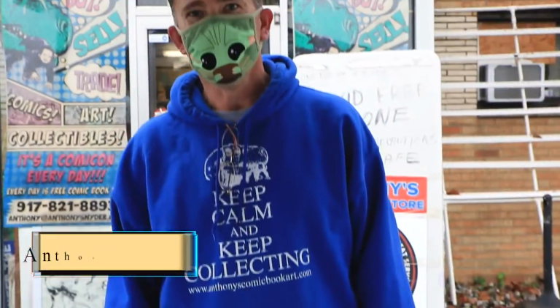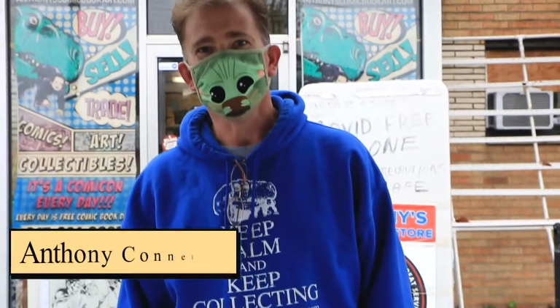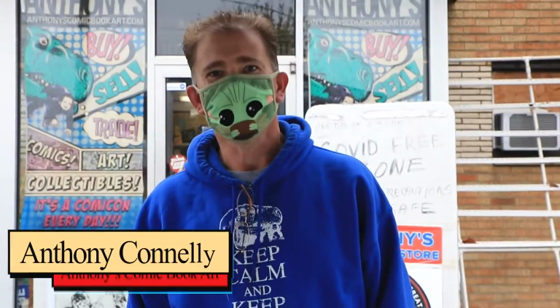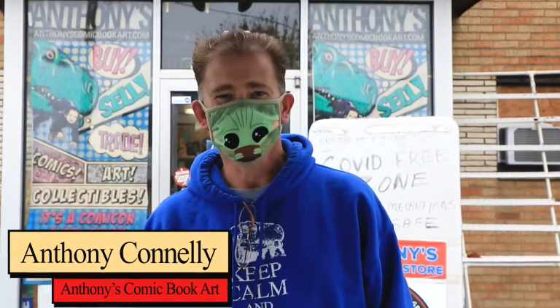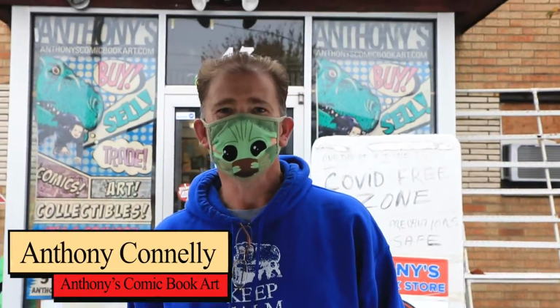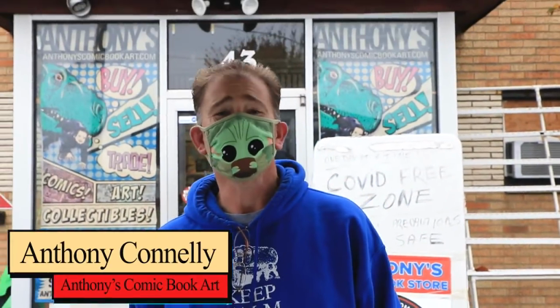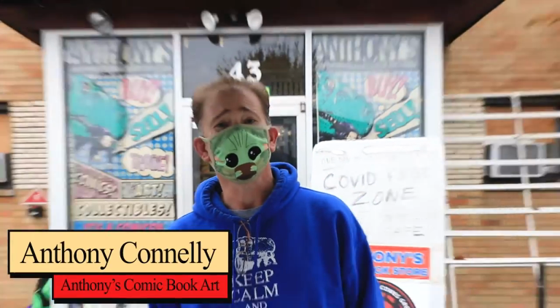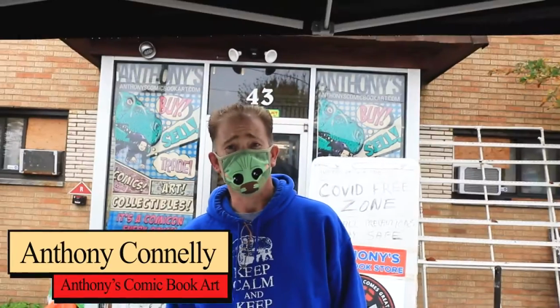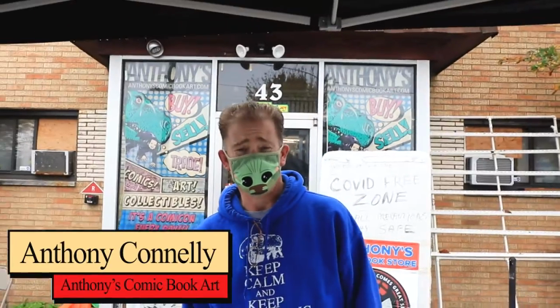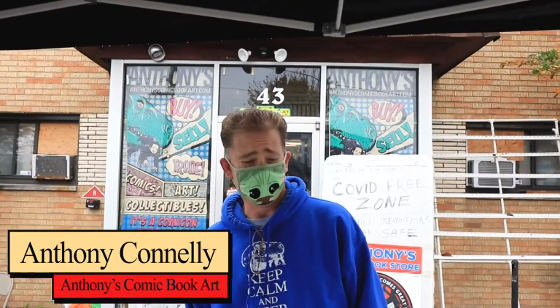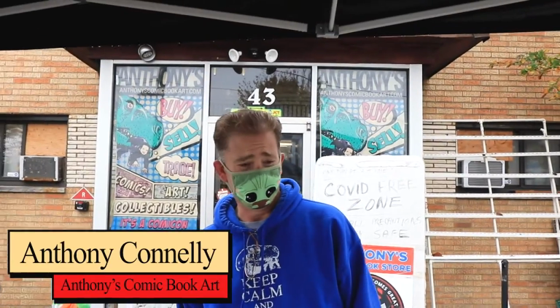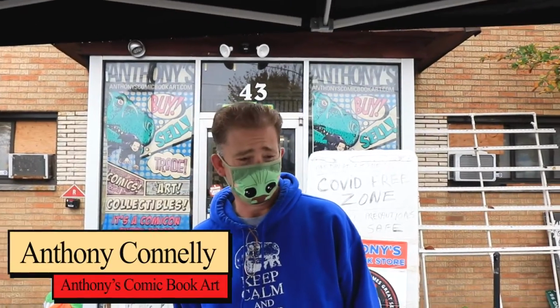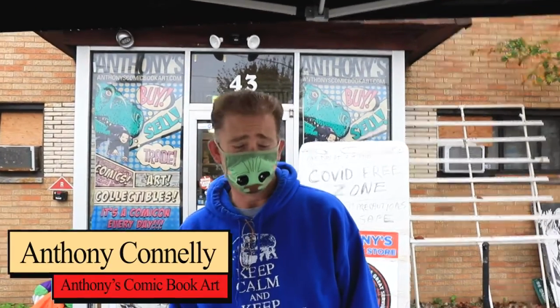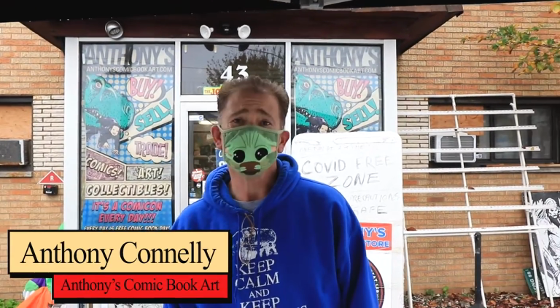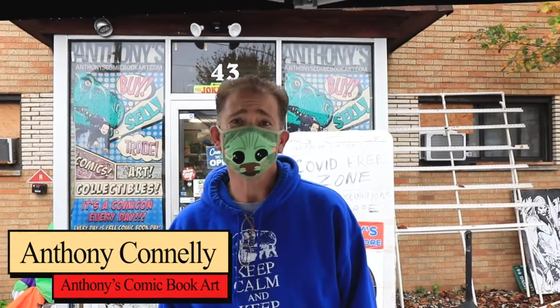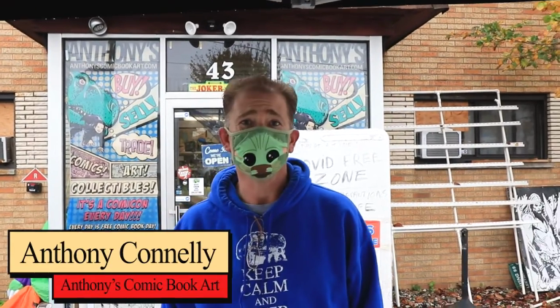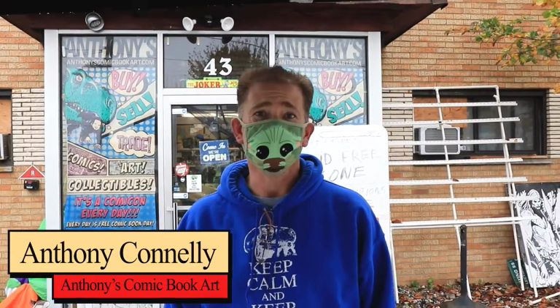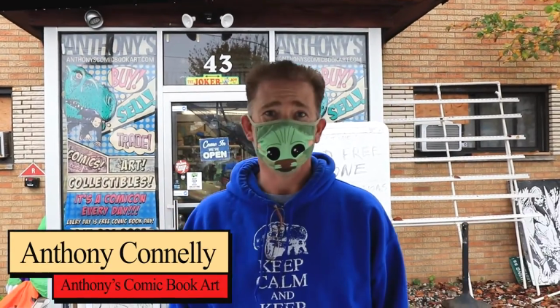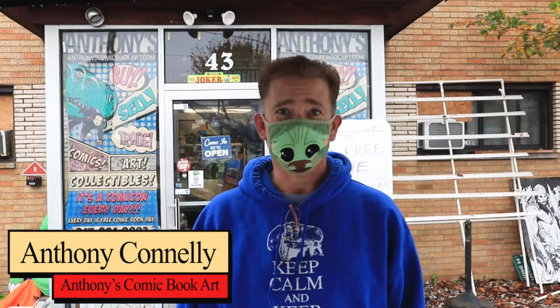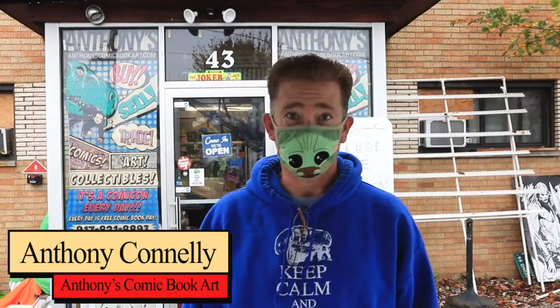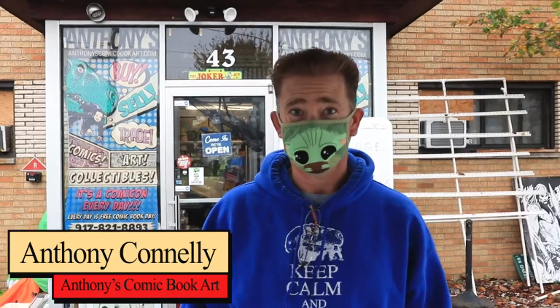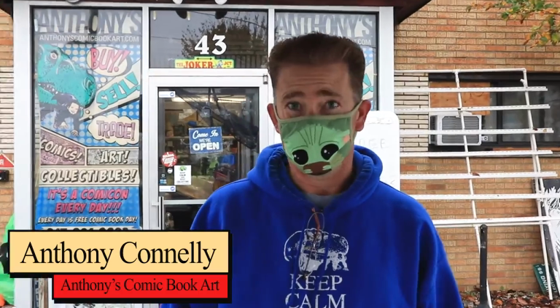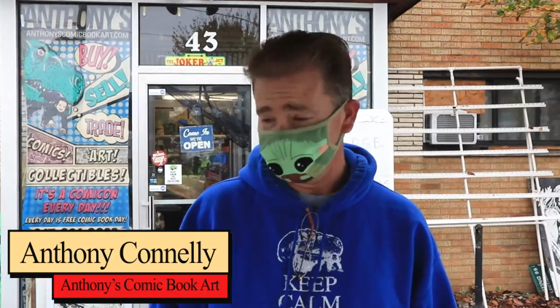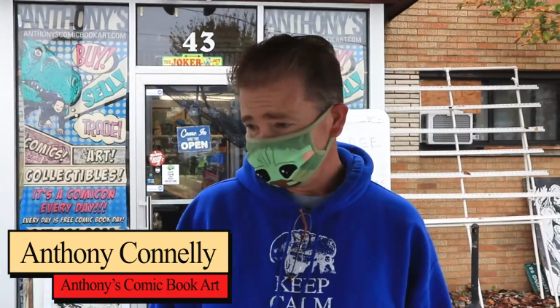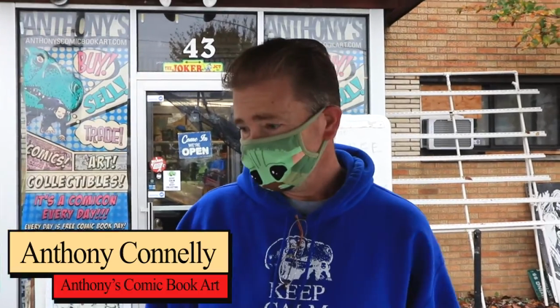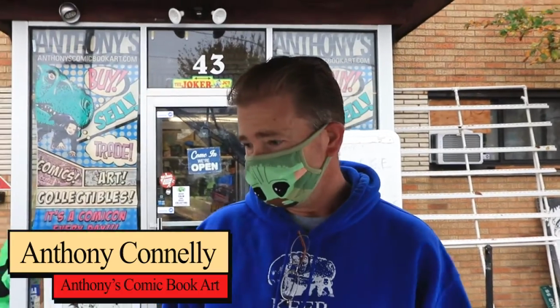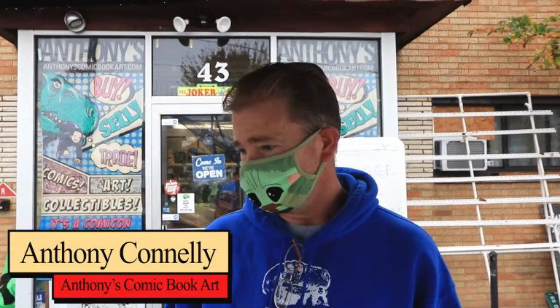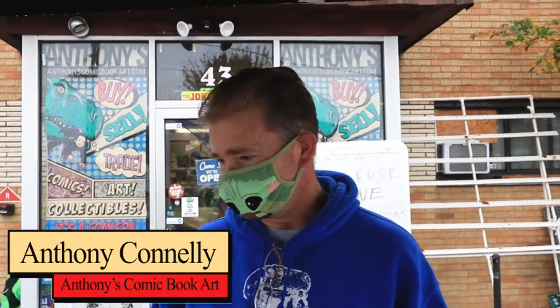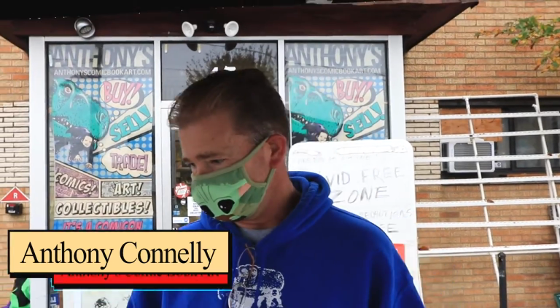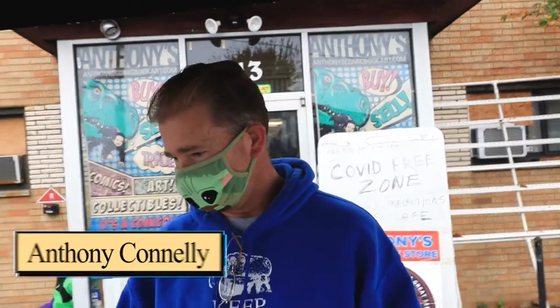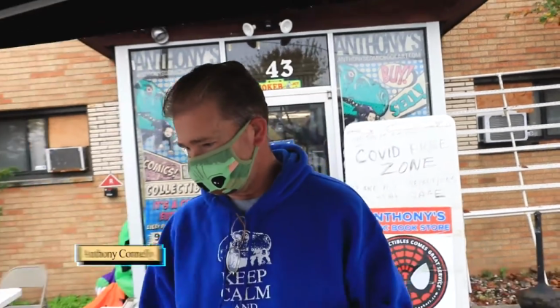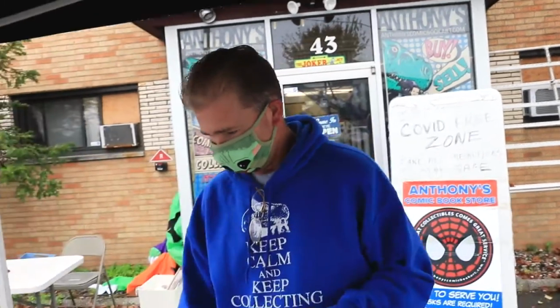Hi gang, I'm Conley with Anthony's Comic Book Art. This is a deal we just got in today. Let's start over here.